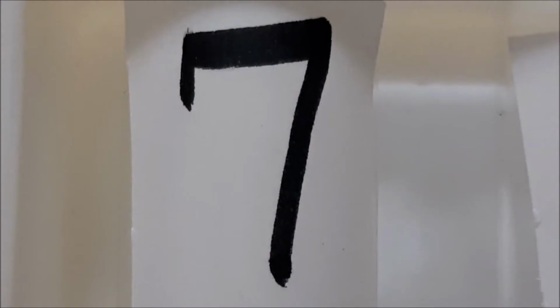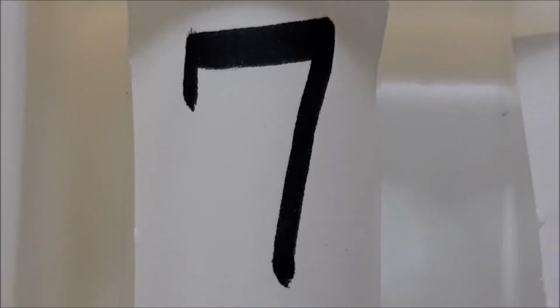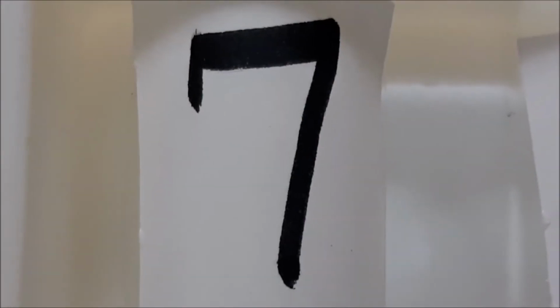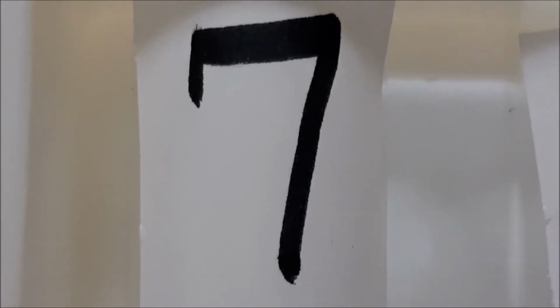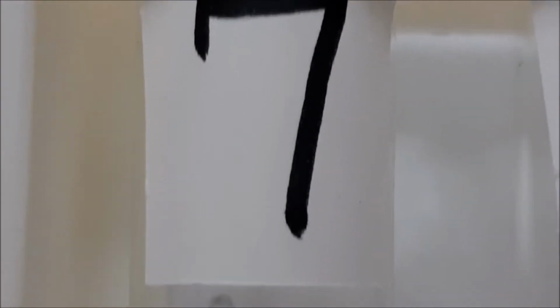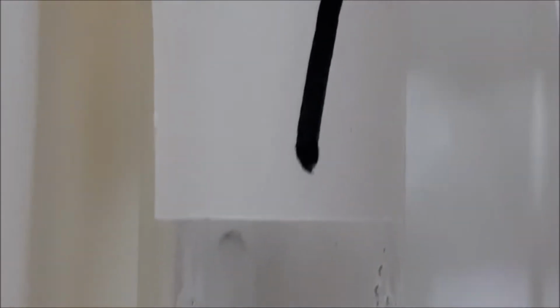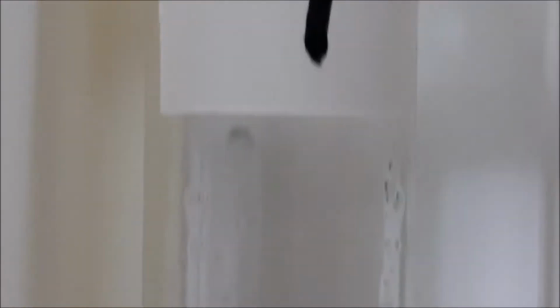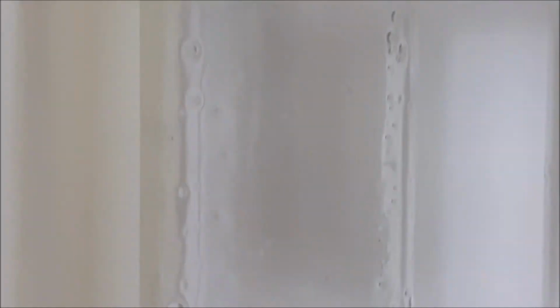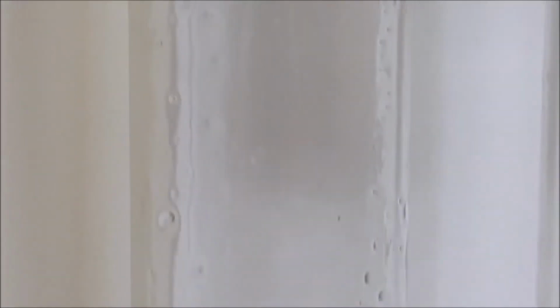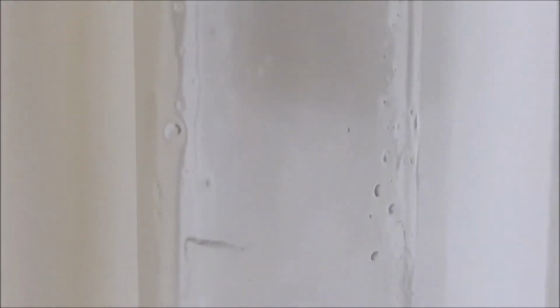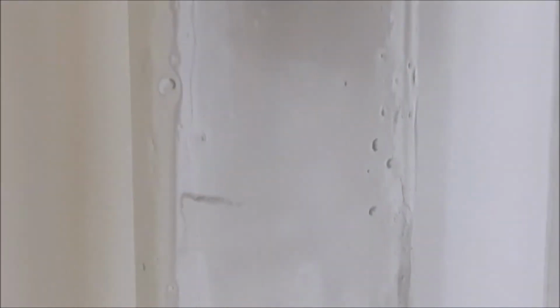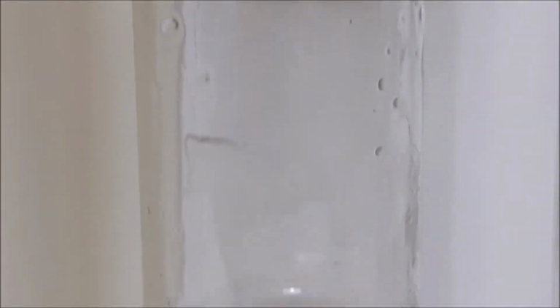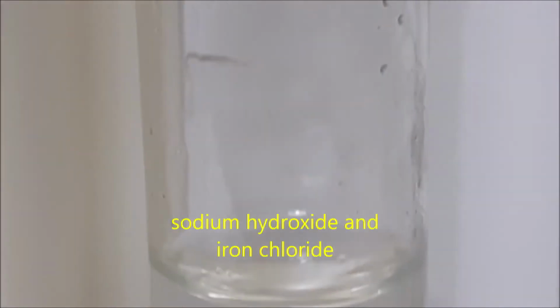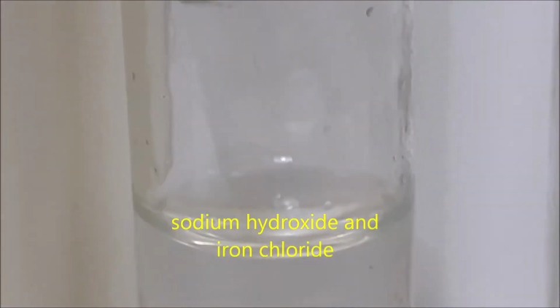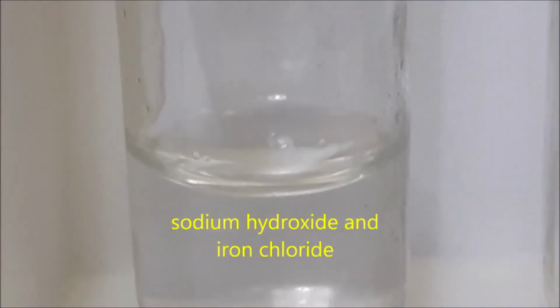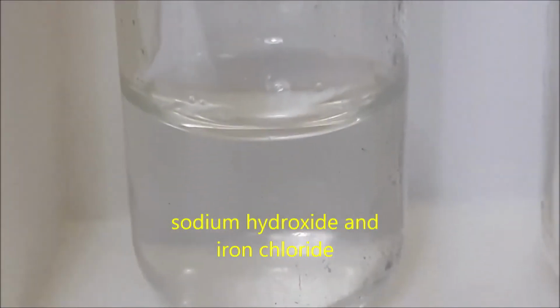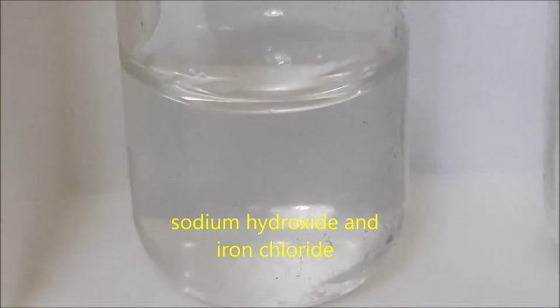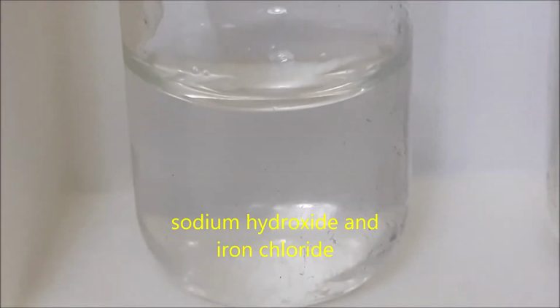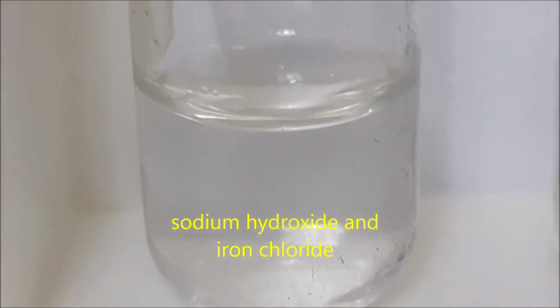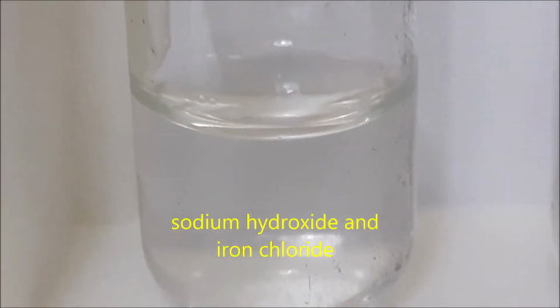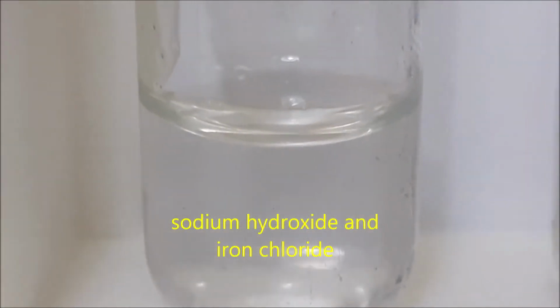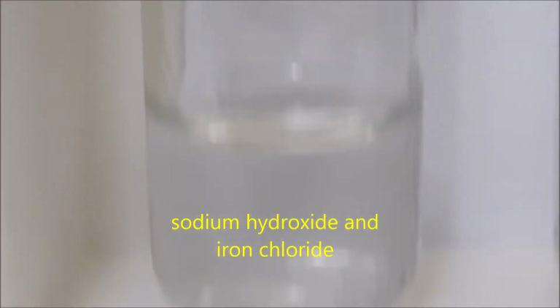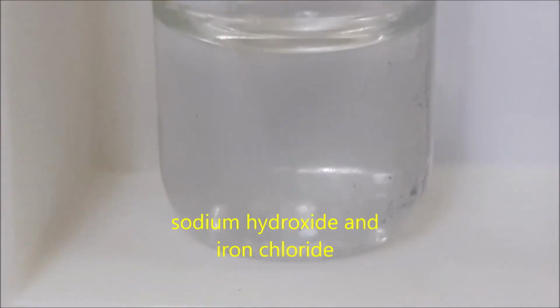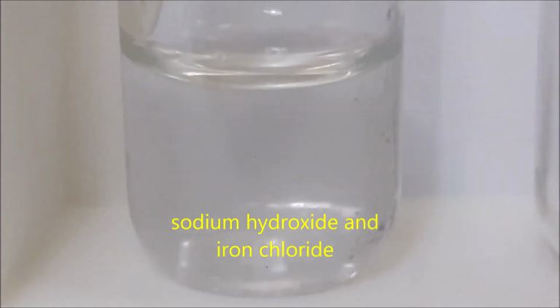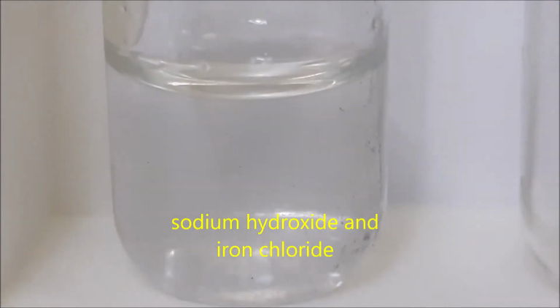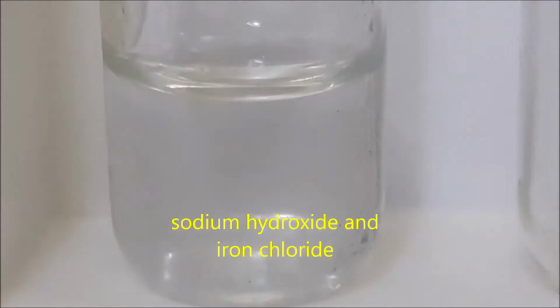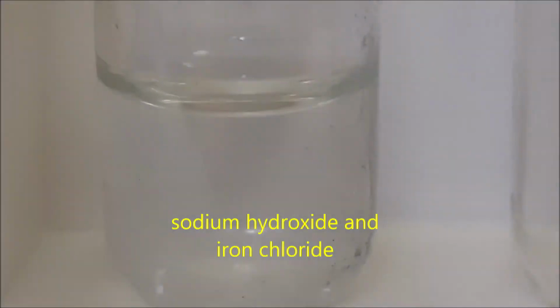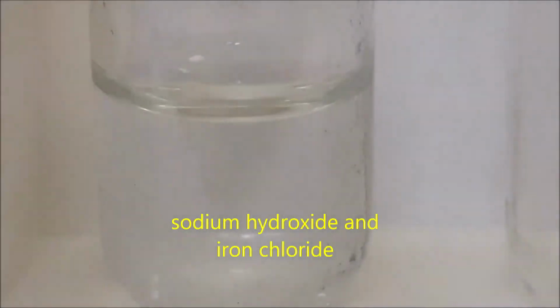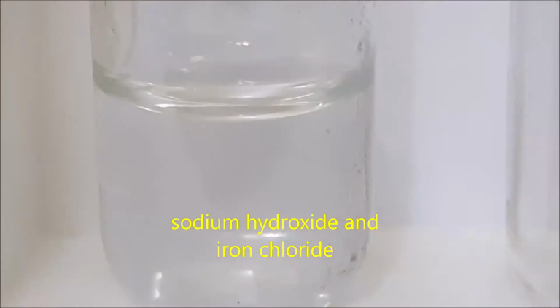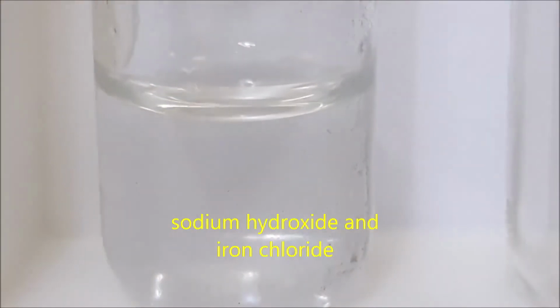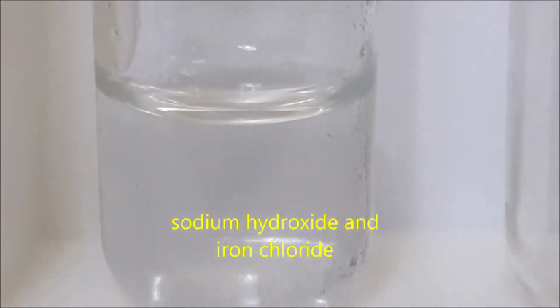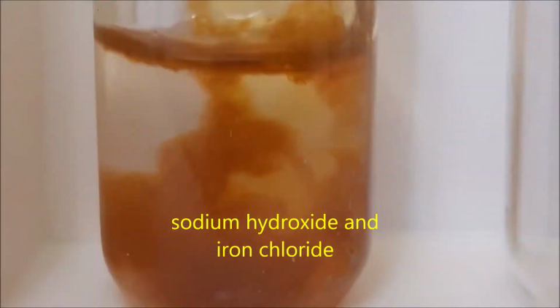For test tube number seven, we have sodium hydroxide and iron chloride.